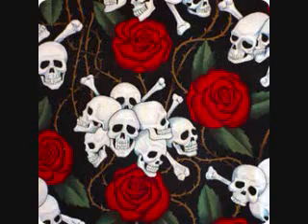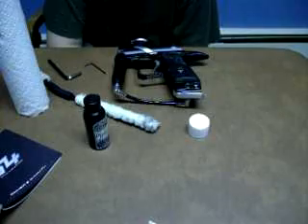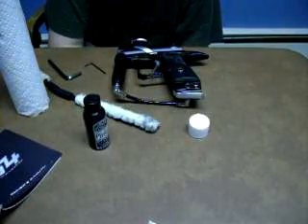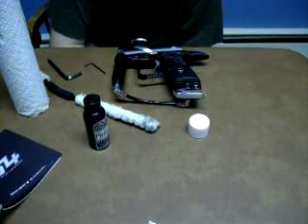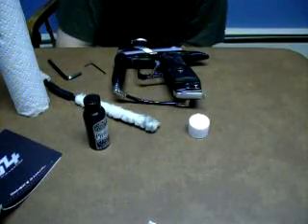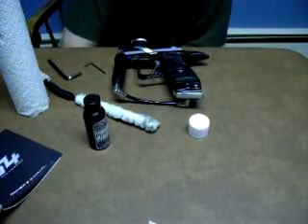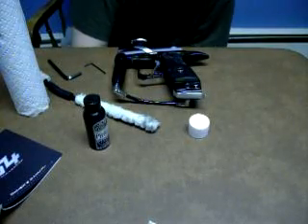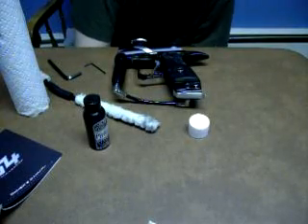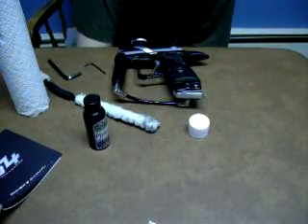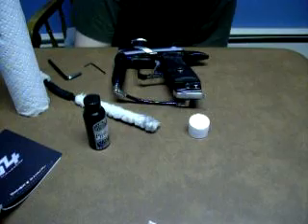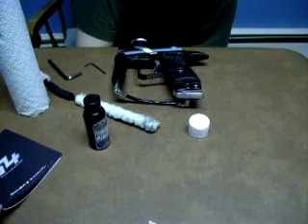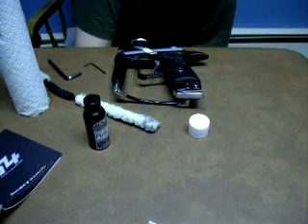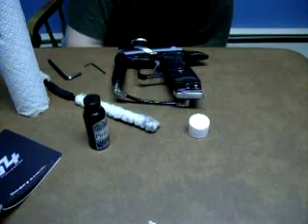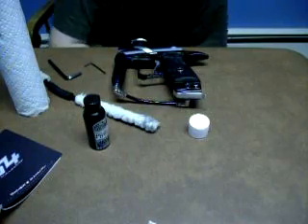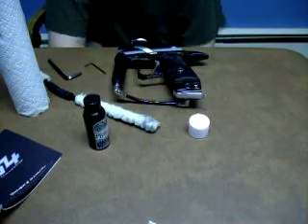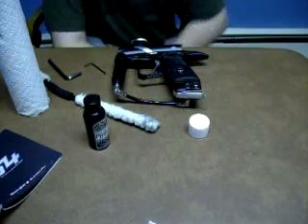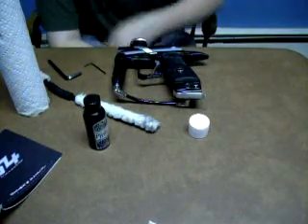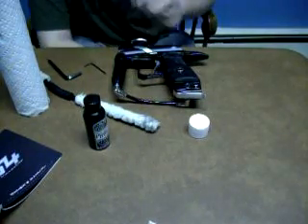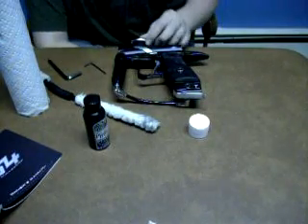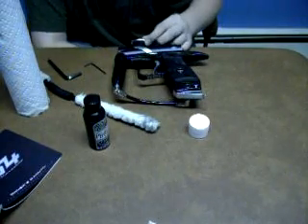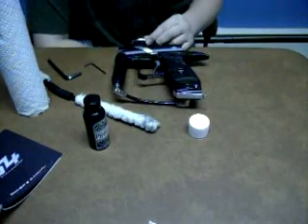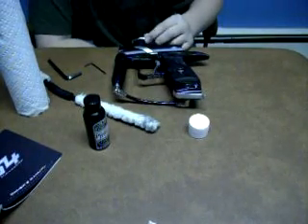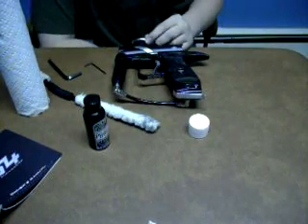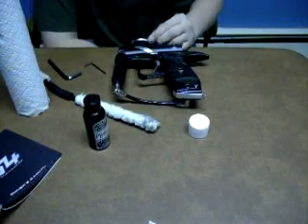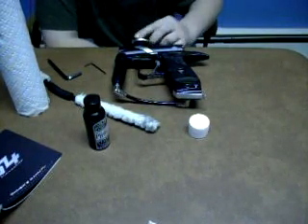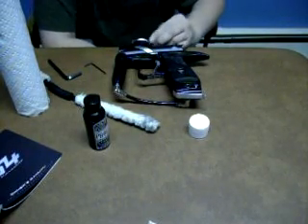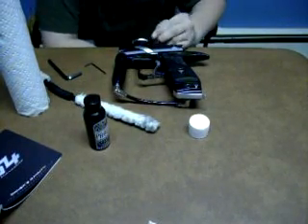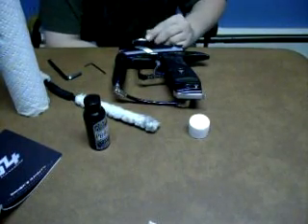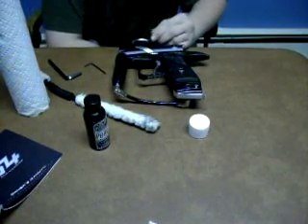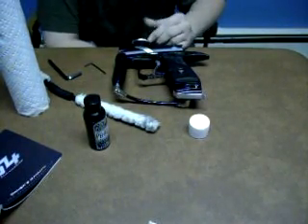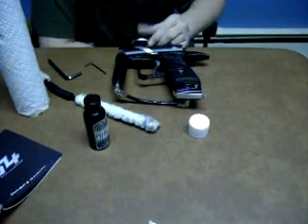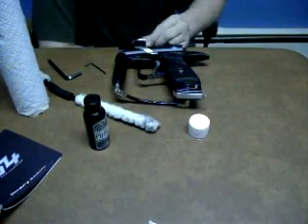Hey guys, it's Jimmy with Skulls N' Roses. I'm going to show you how to maintenance your G4 and adjust your trigger sensitivity.